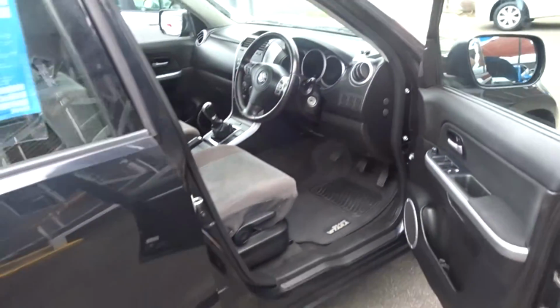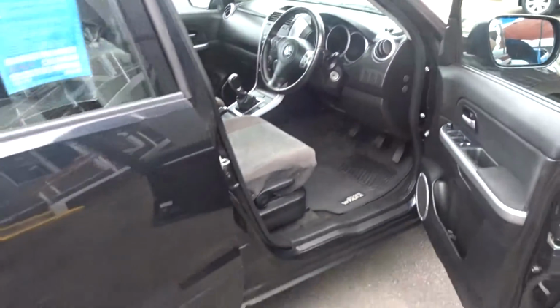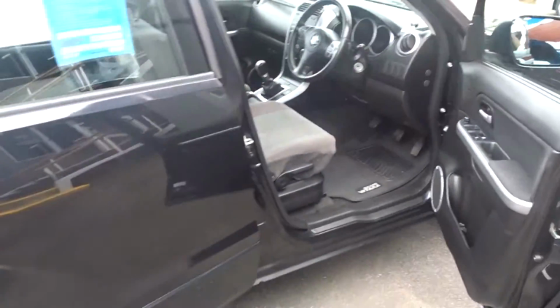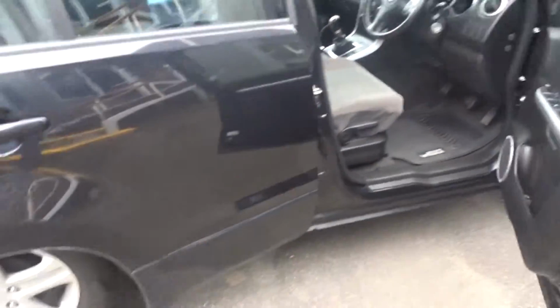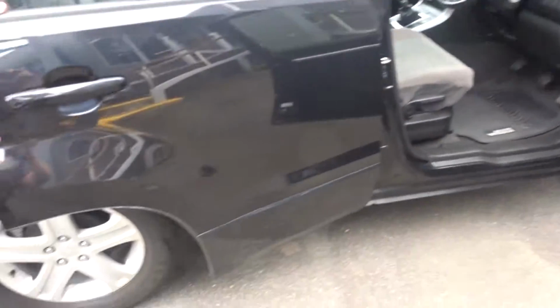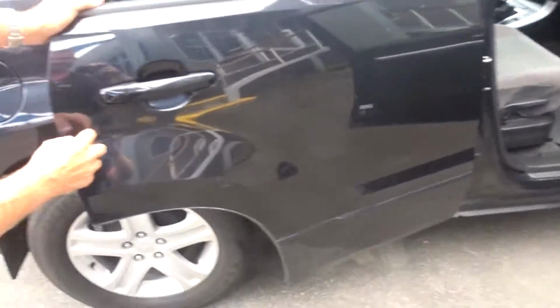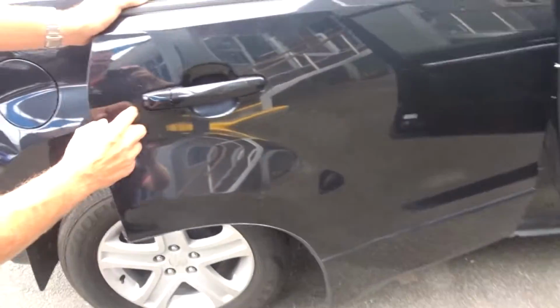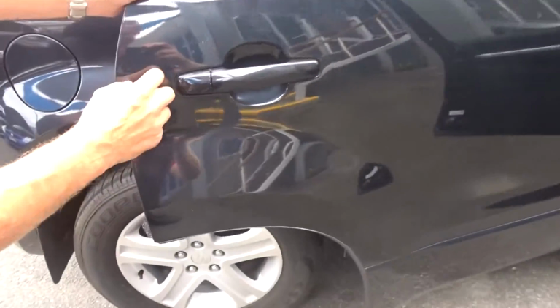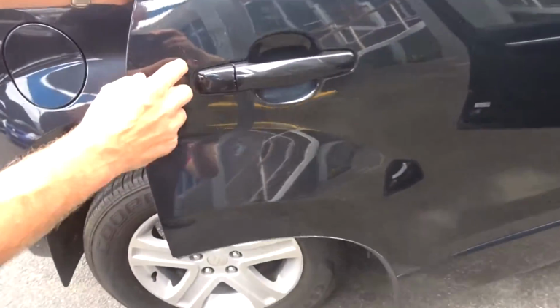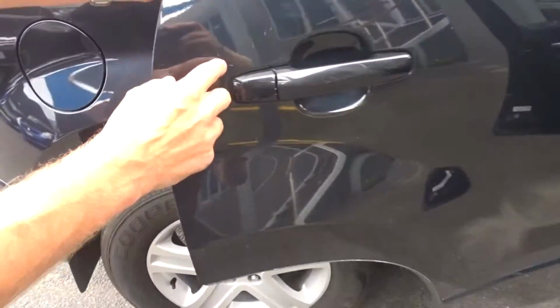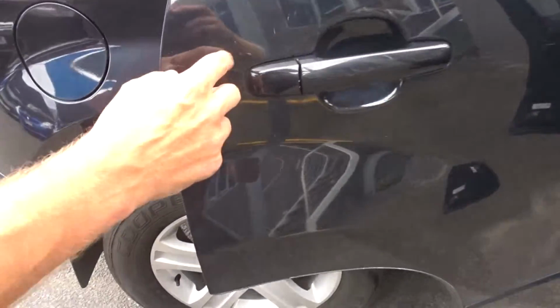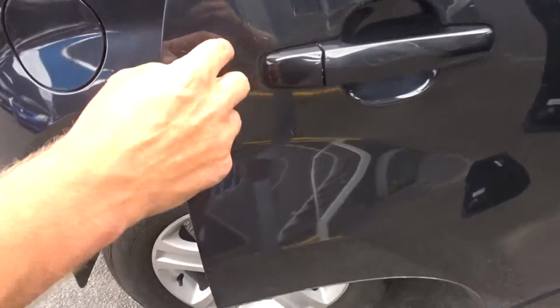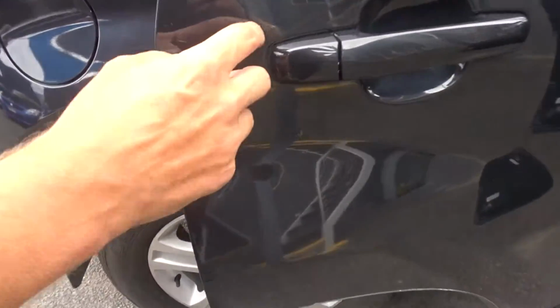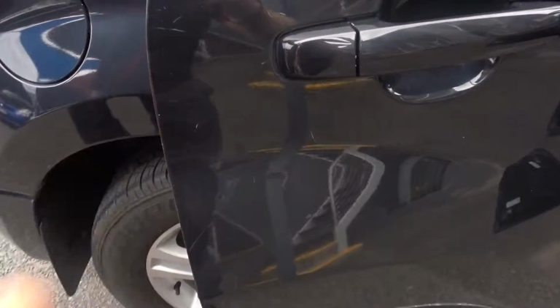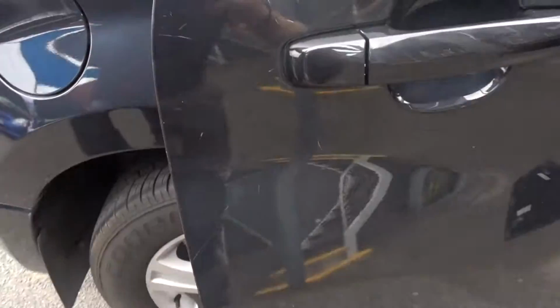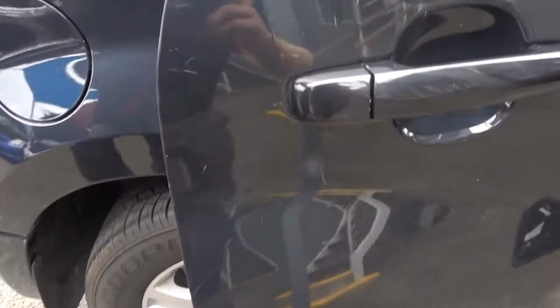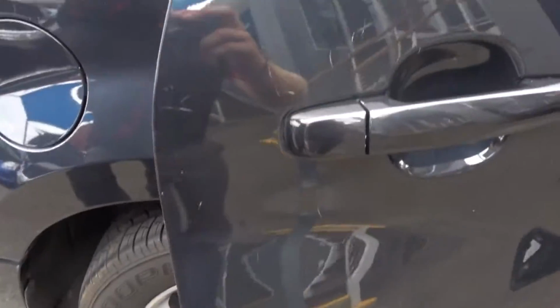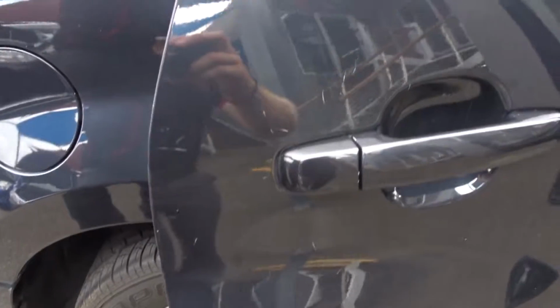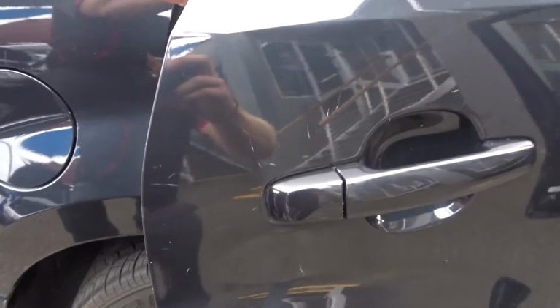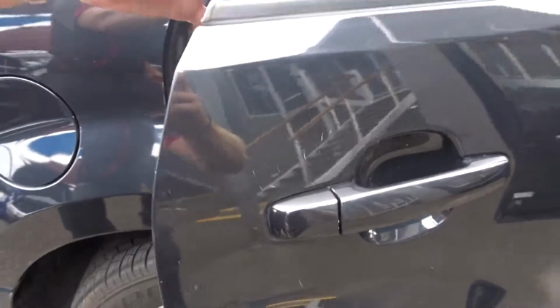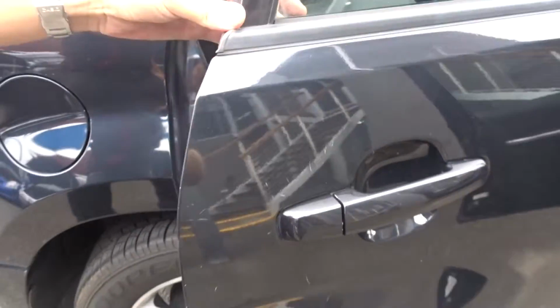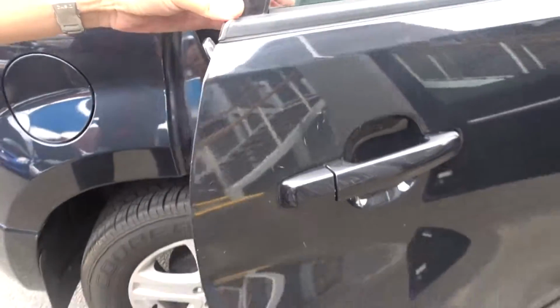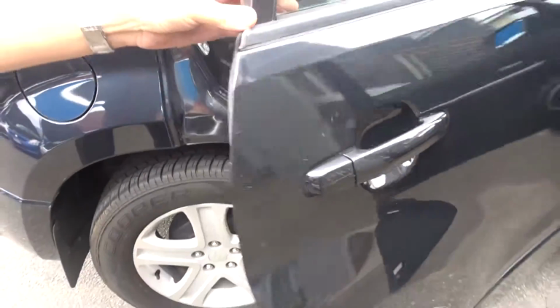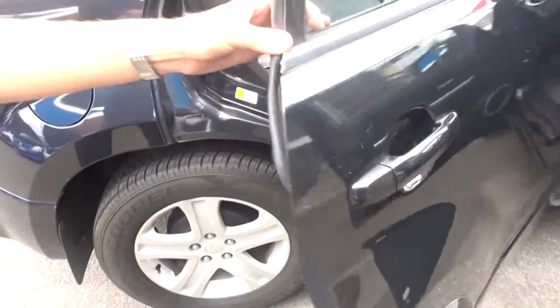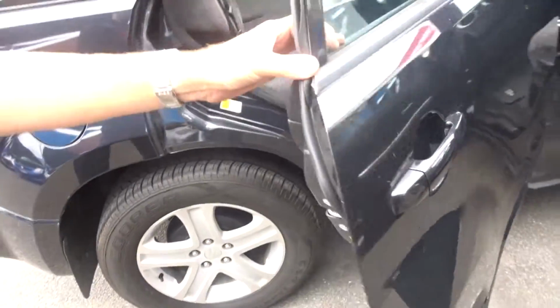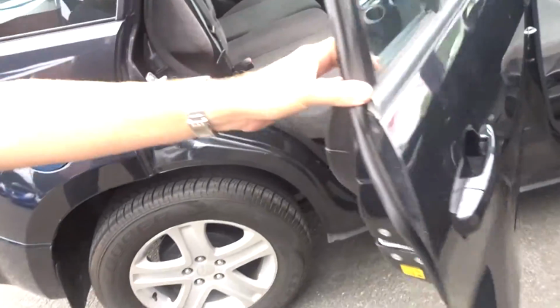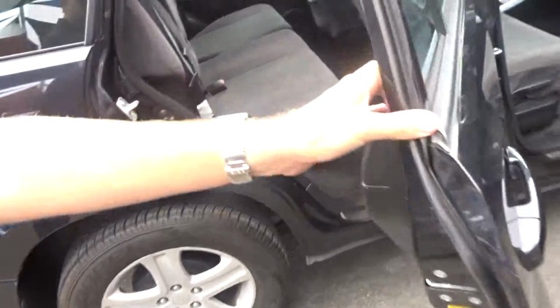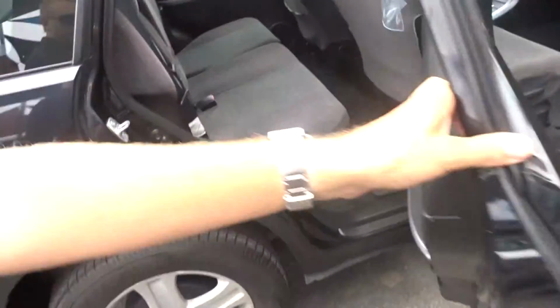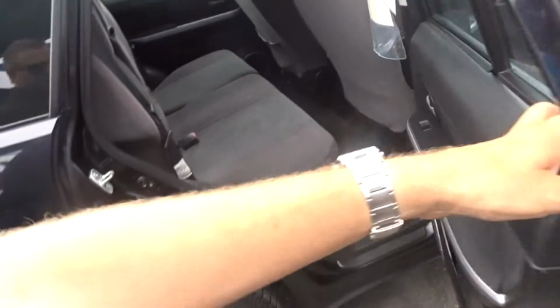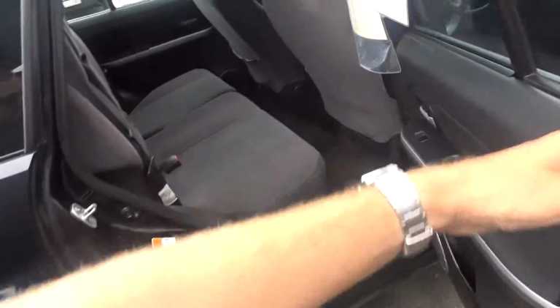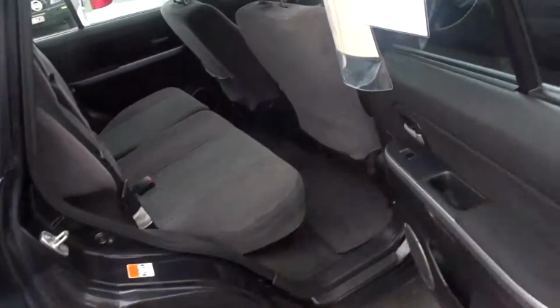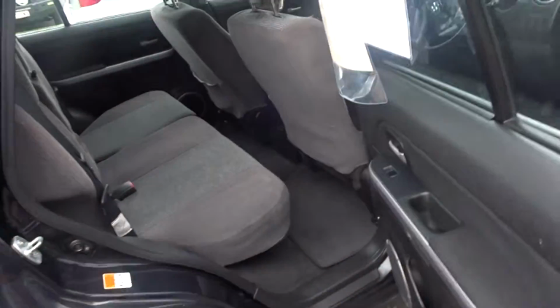Coming through, there's a slight bit of scratching there. Looks like the lady that had it must have had long fingernails or something like that.